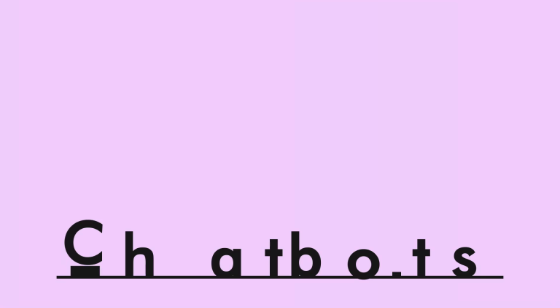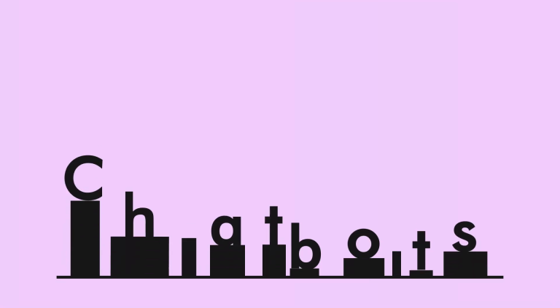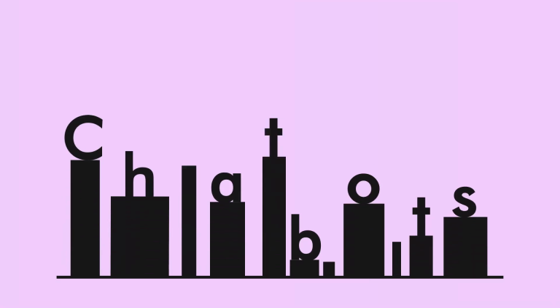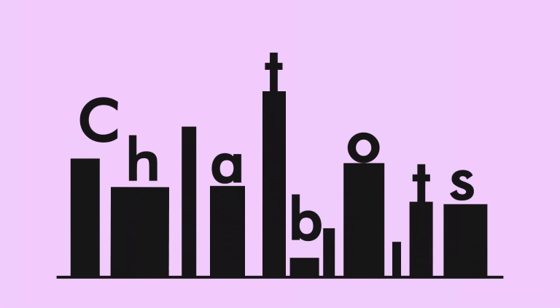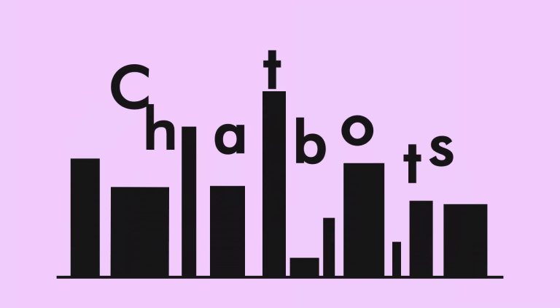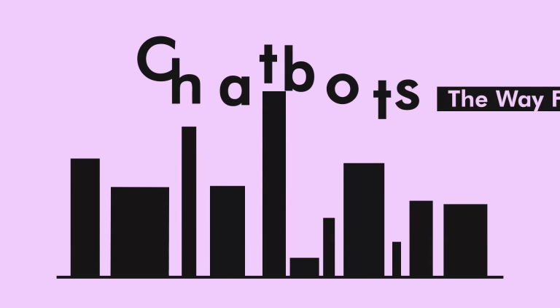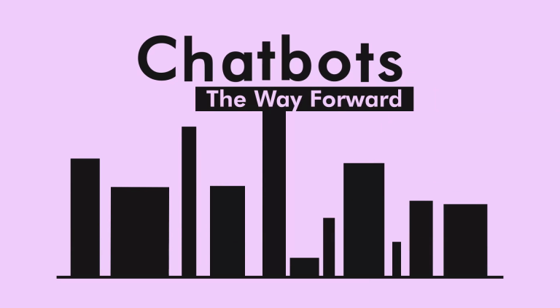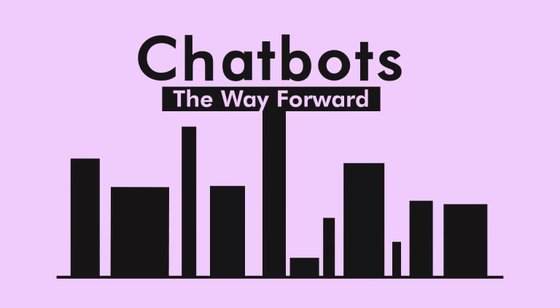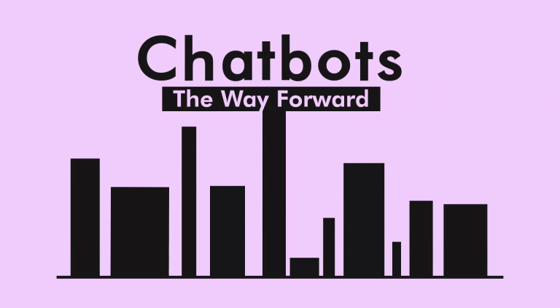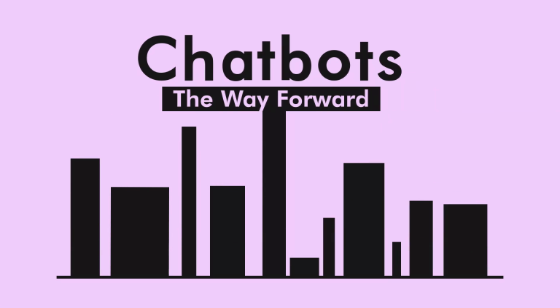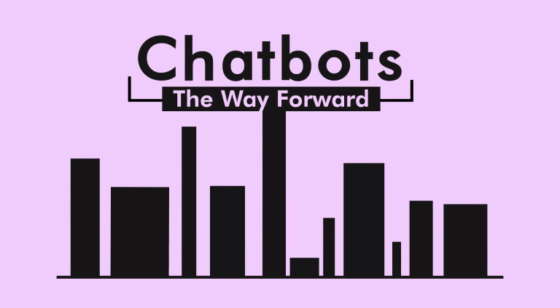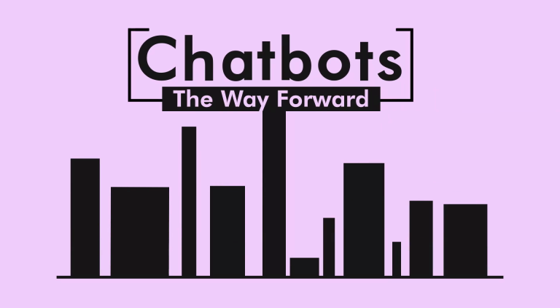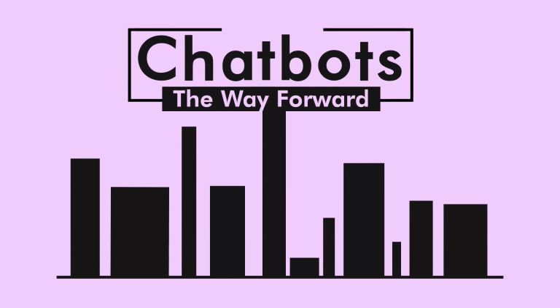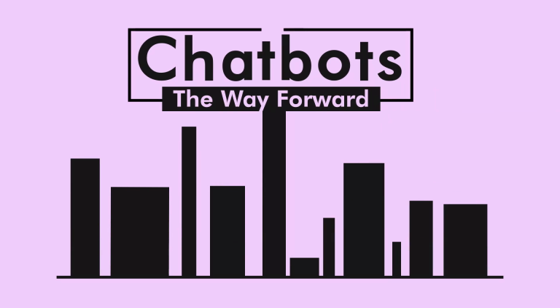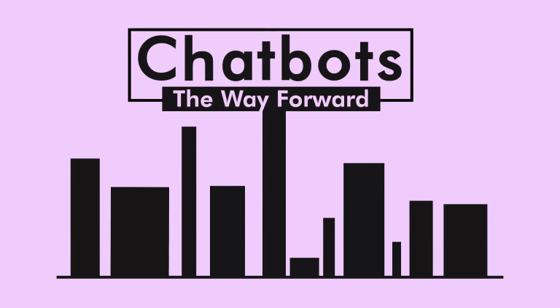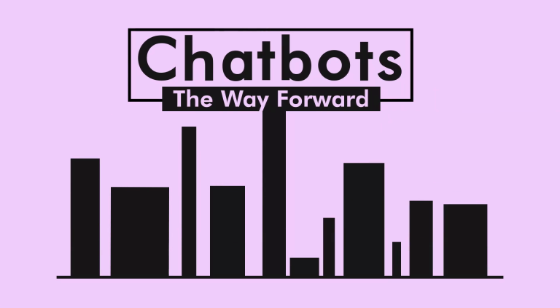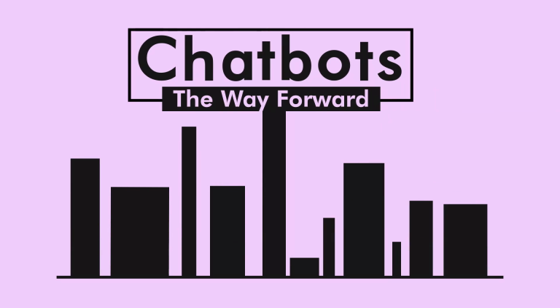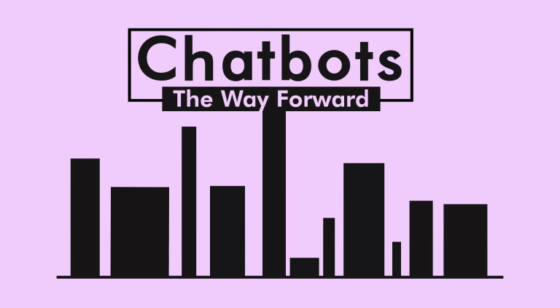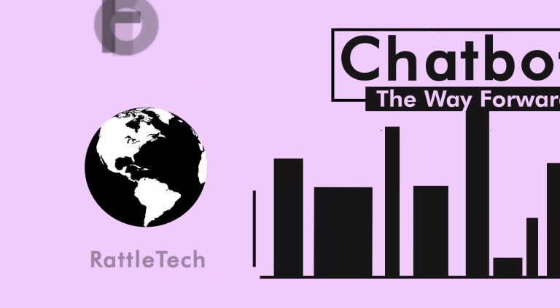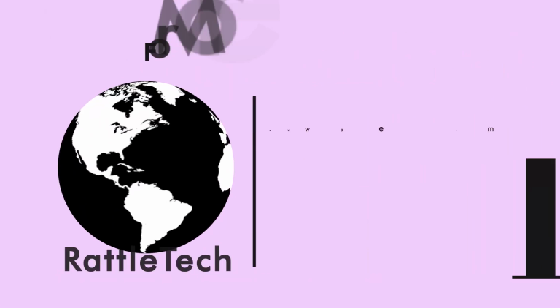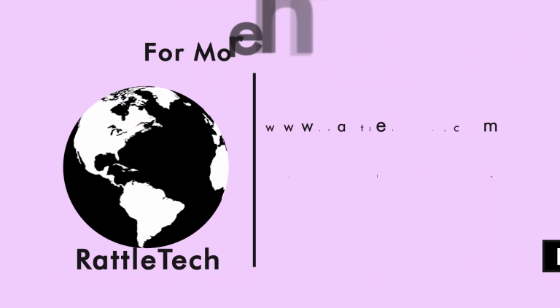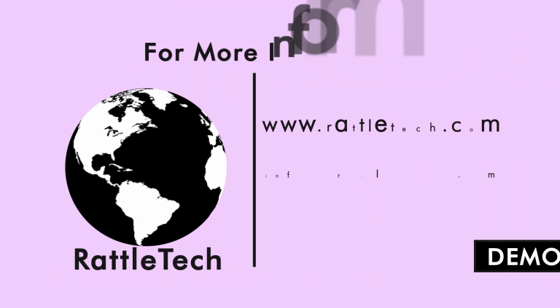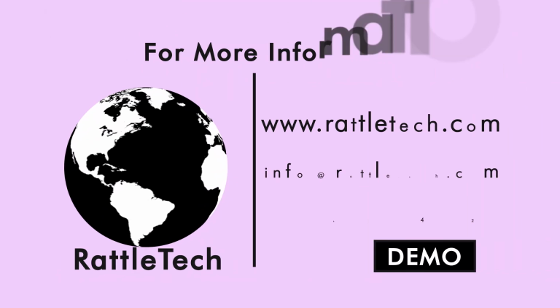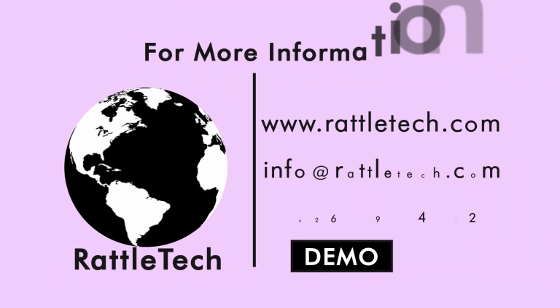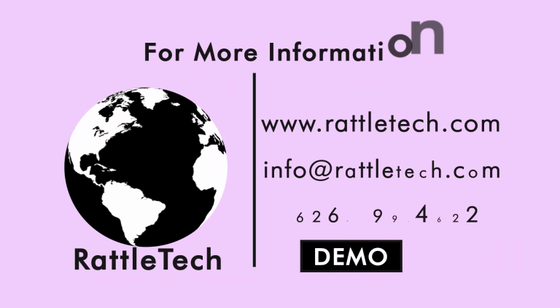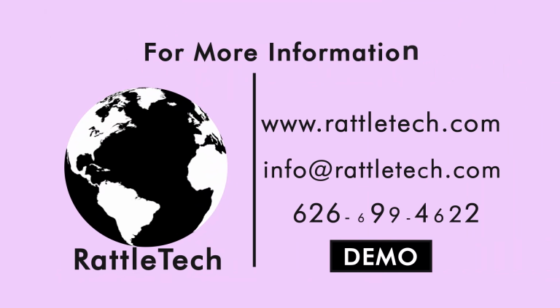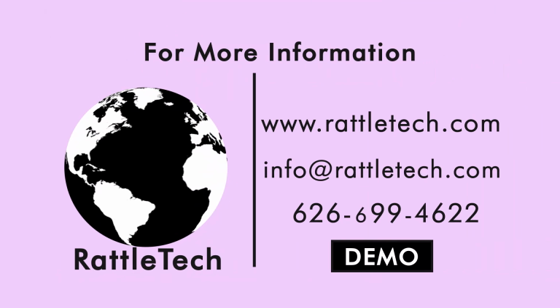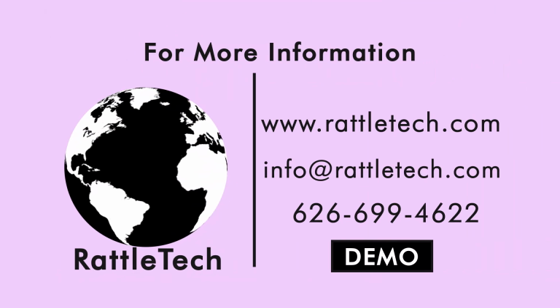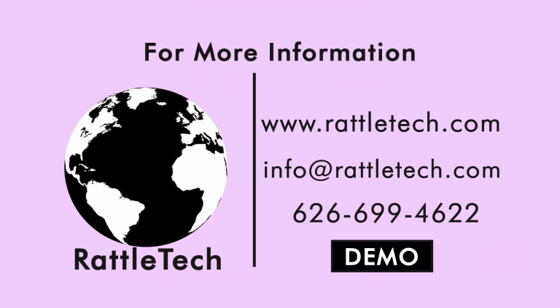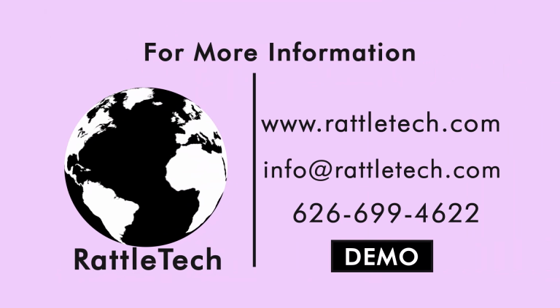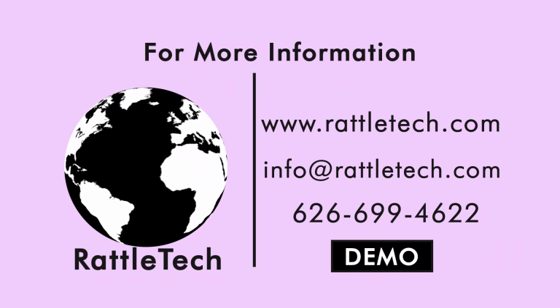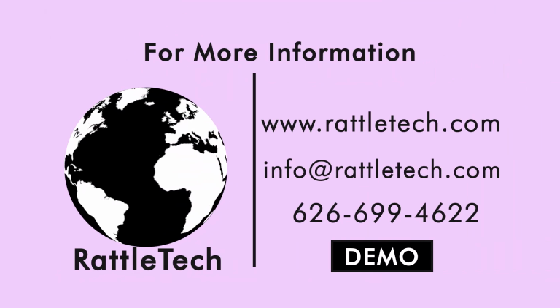Chatbots are the way forward for organizations. Contact us now for more information or a demo.